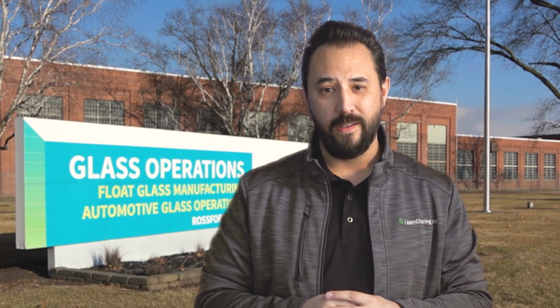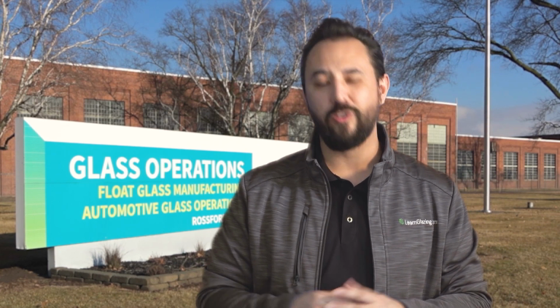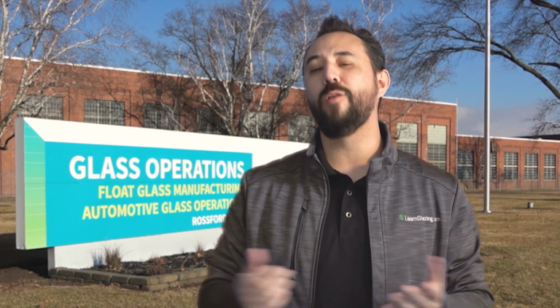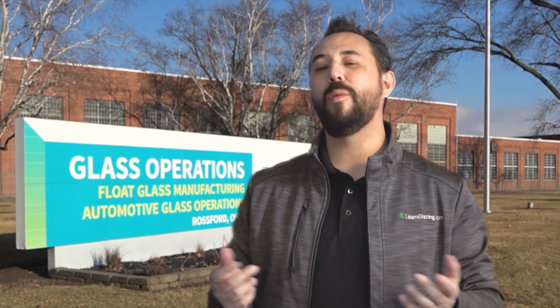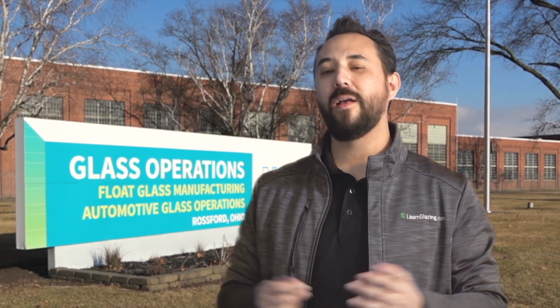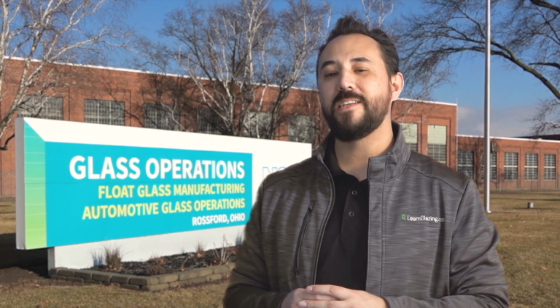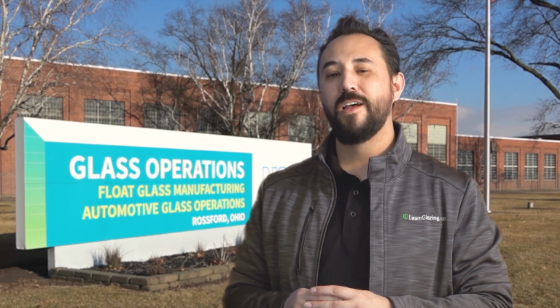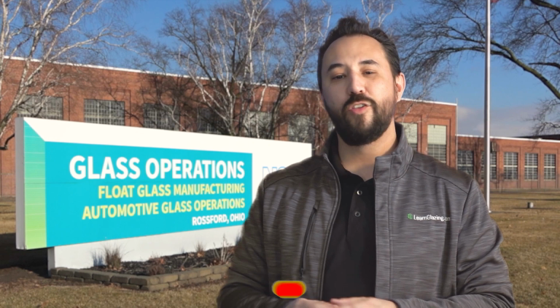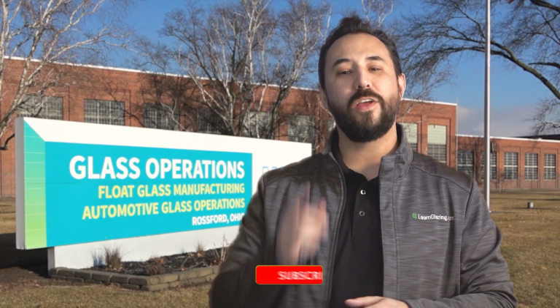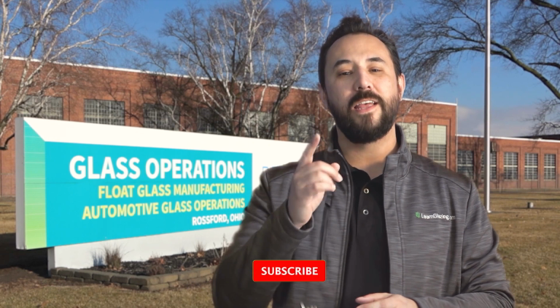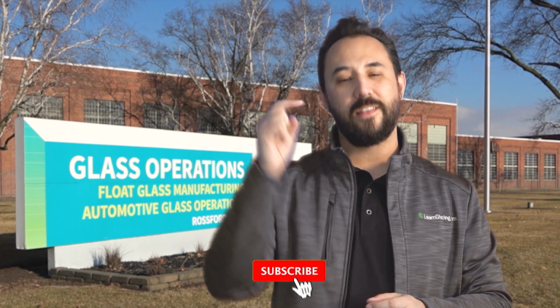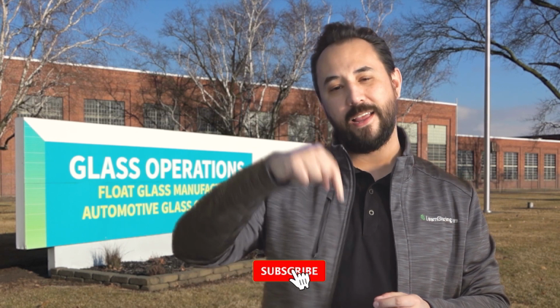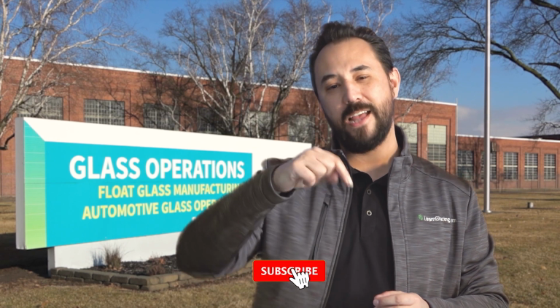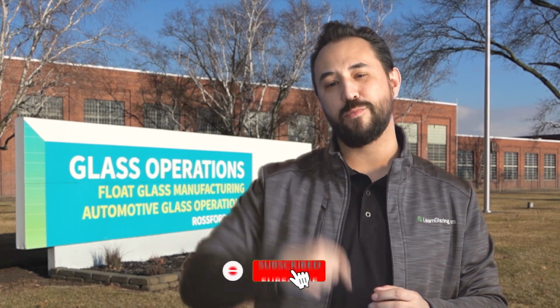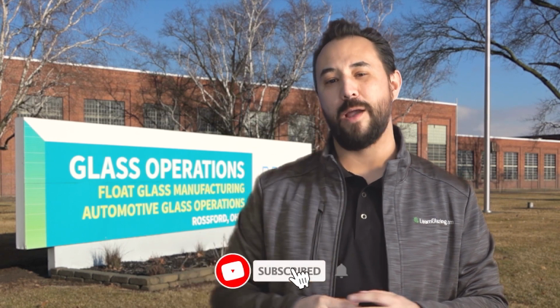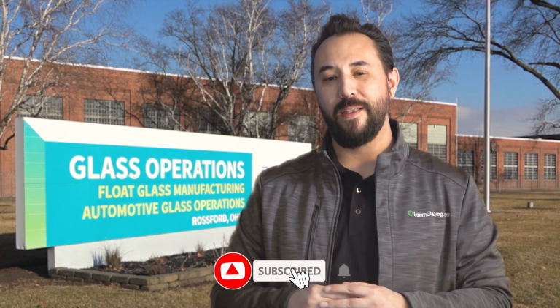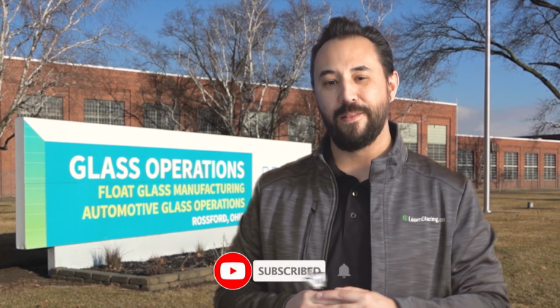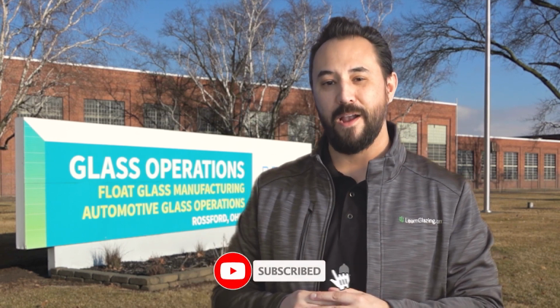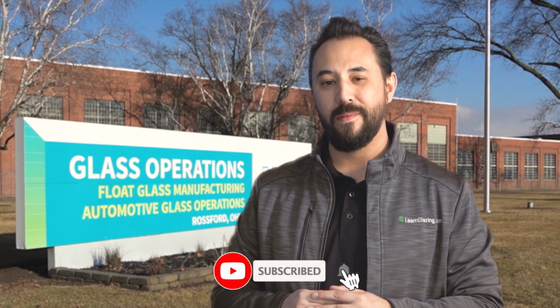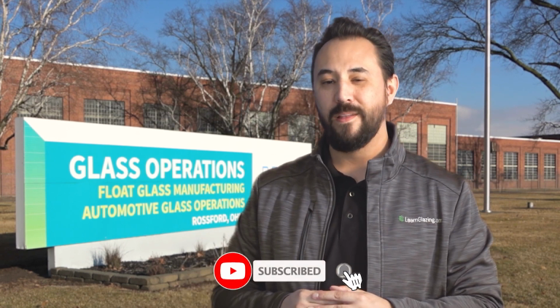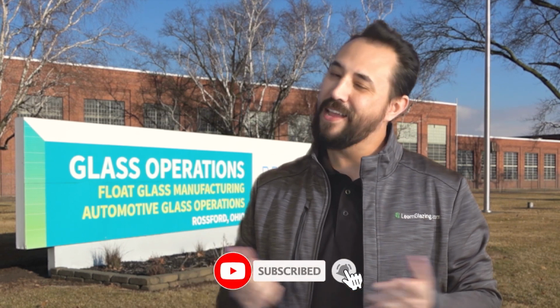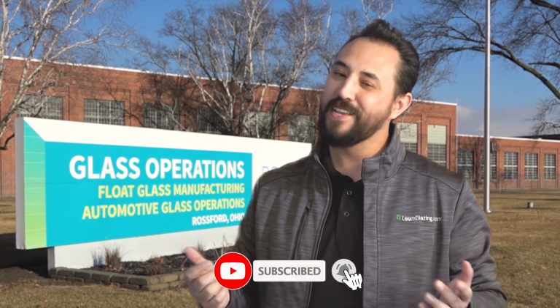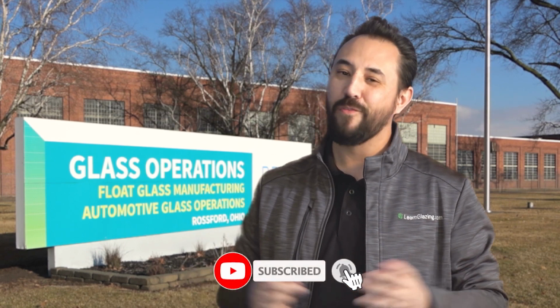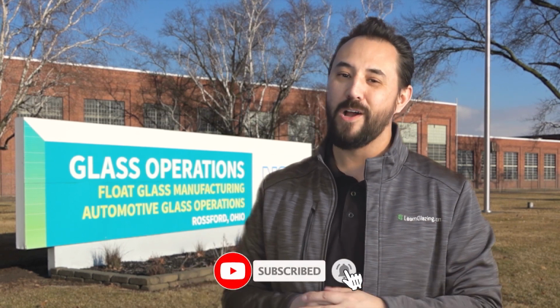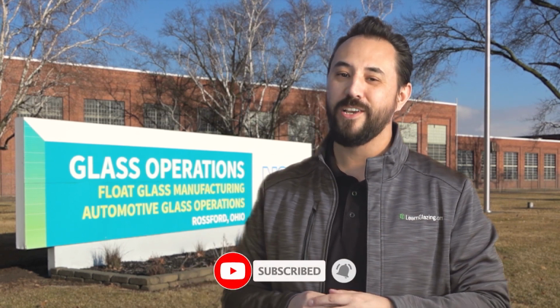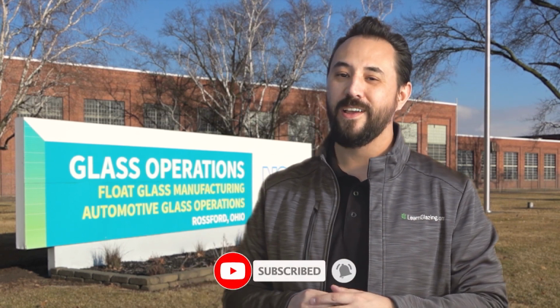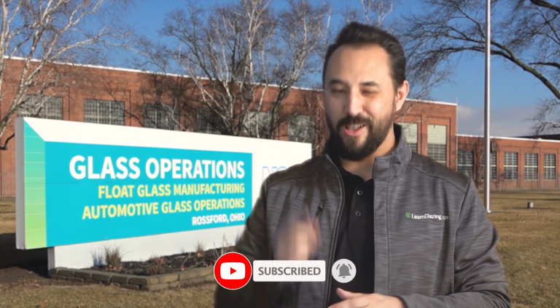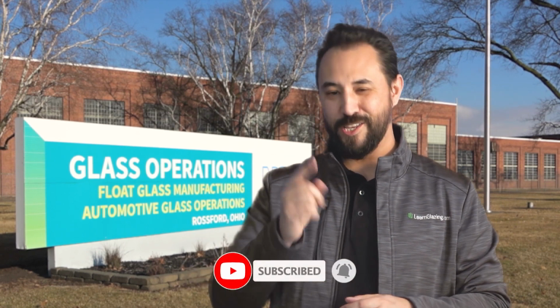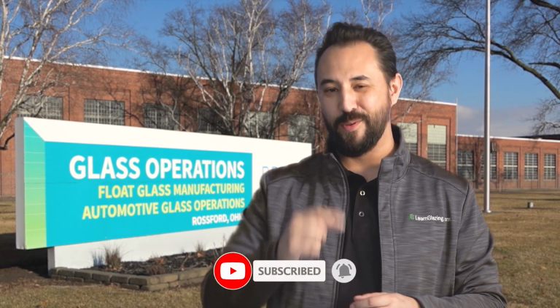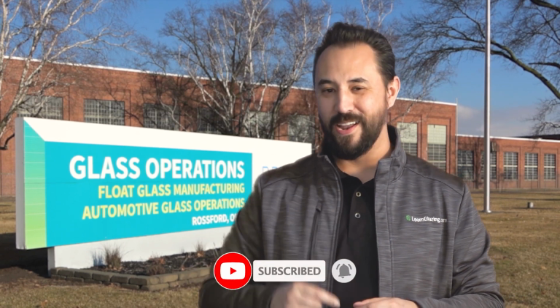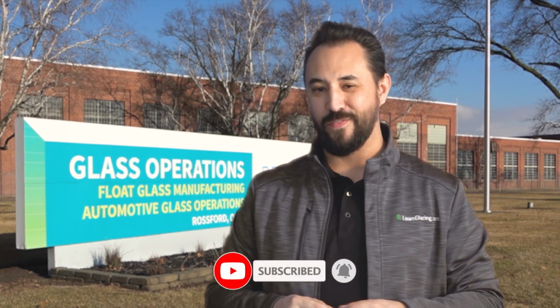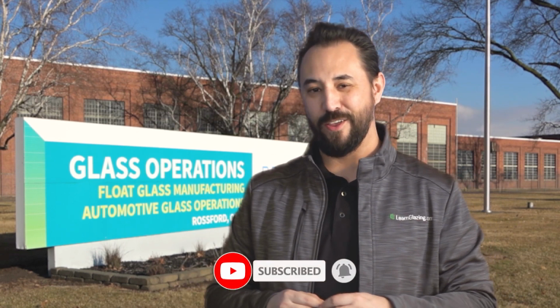To learn more about glass, don't forget to hit the like and subscribe button. Thanks again for watching, and I'll see you in the next video.